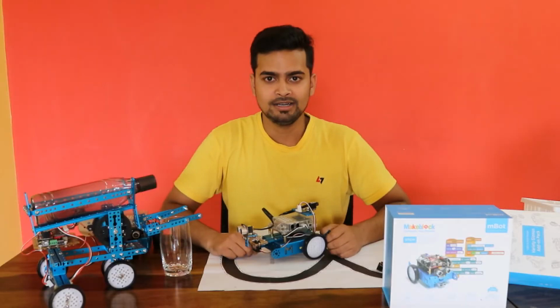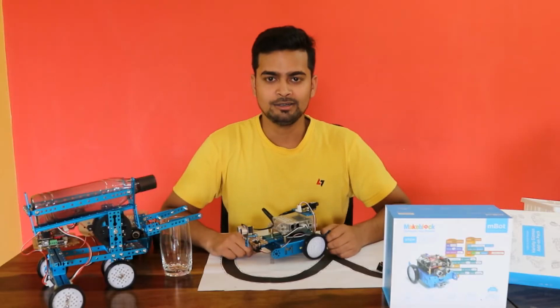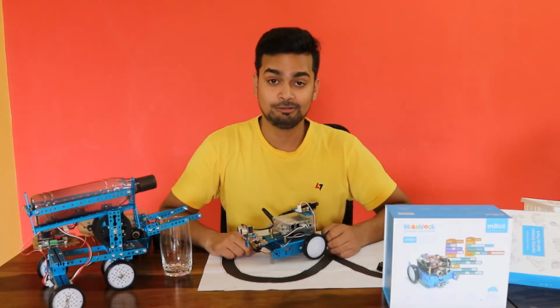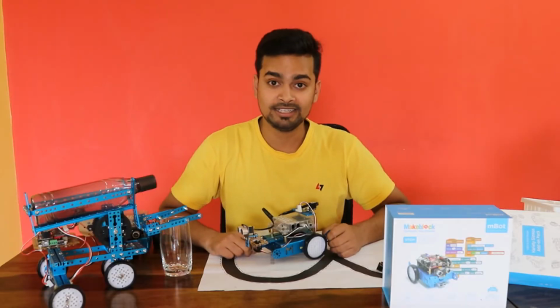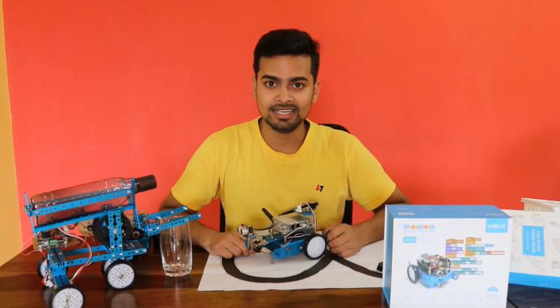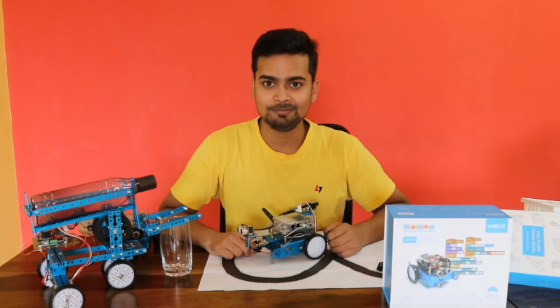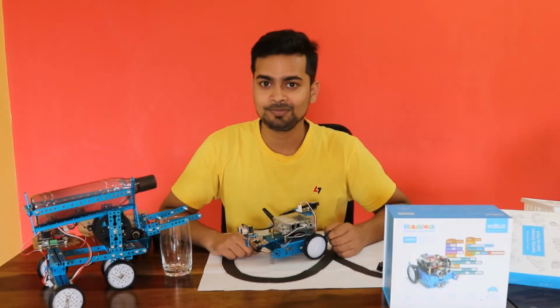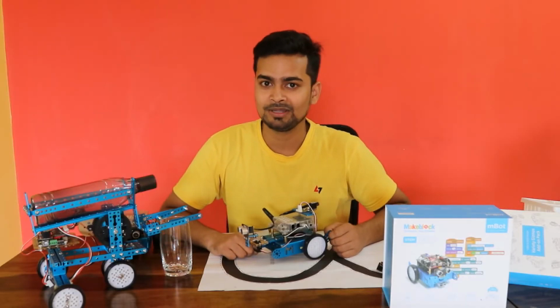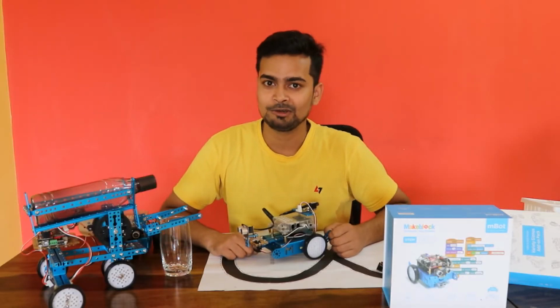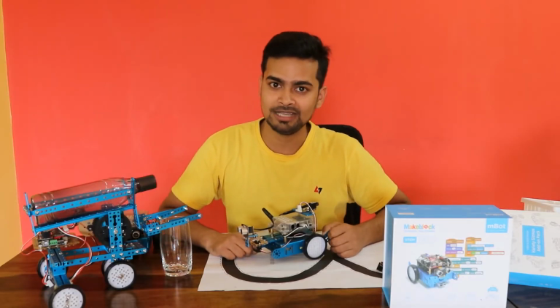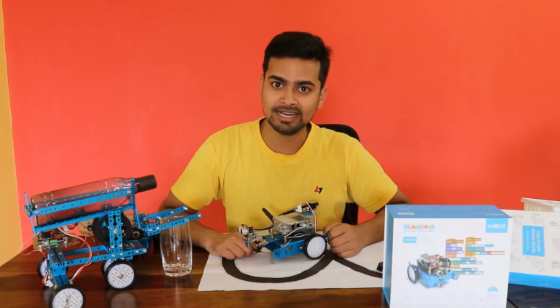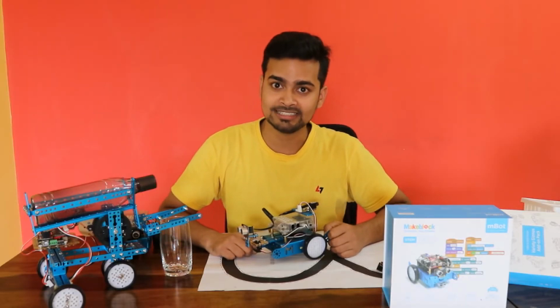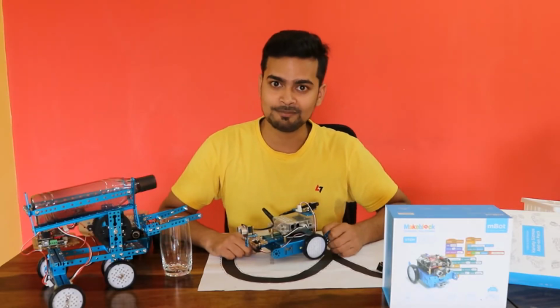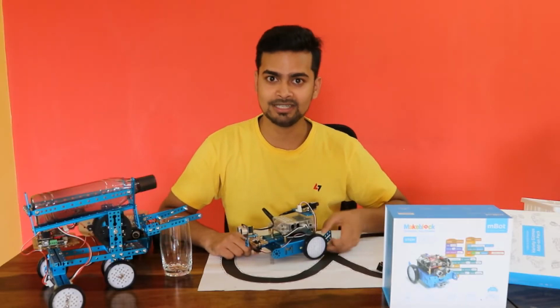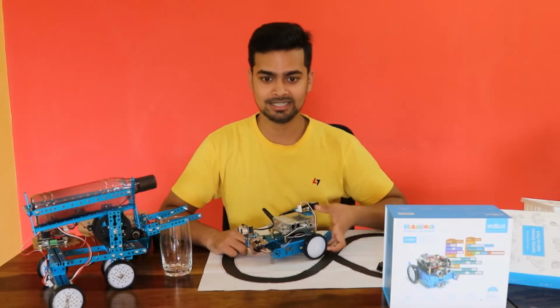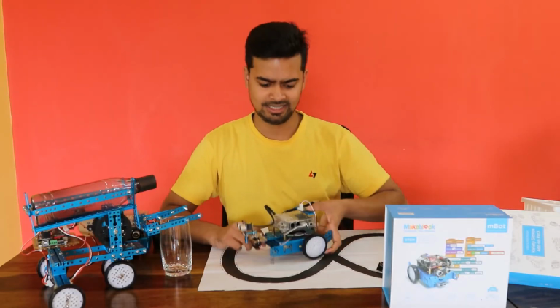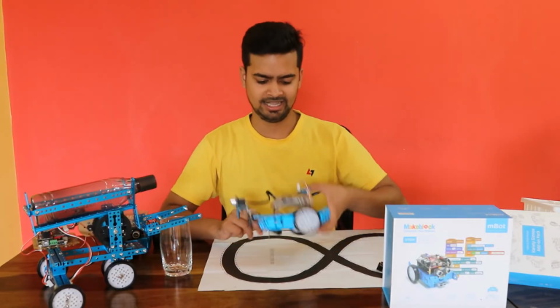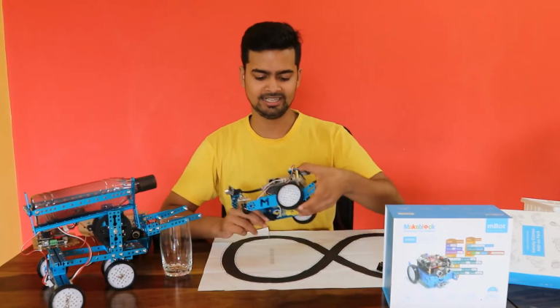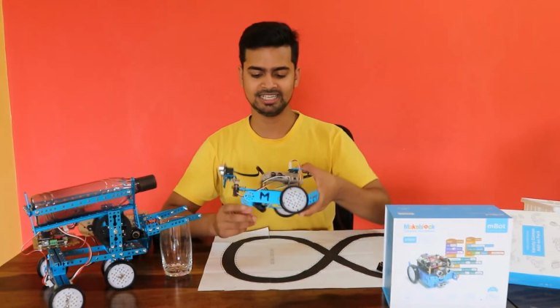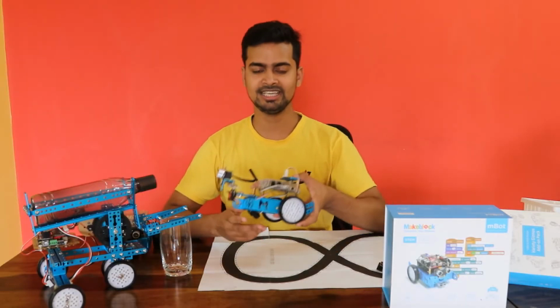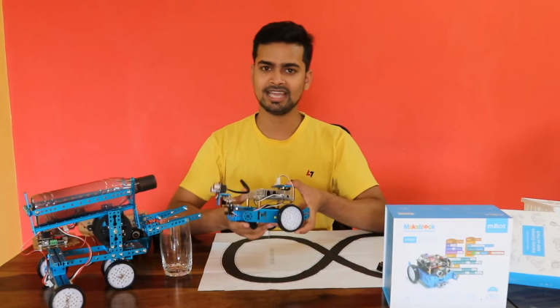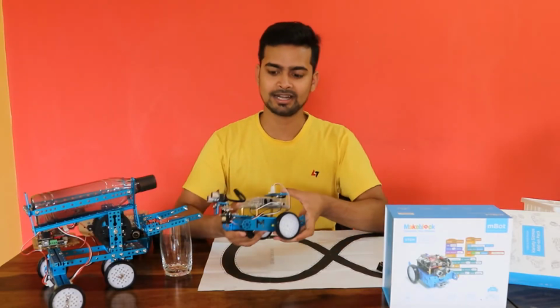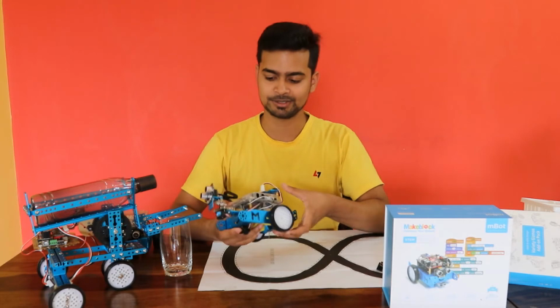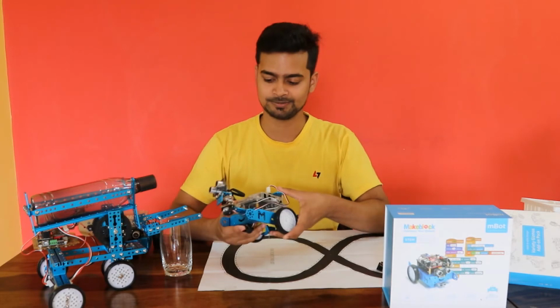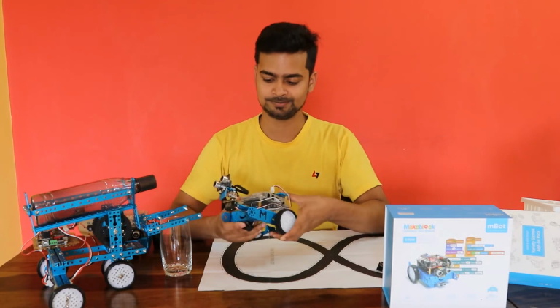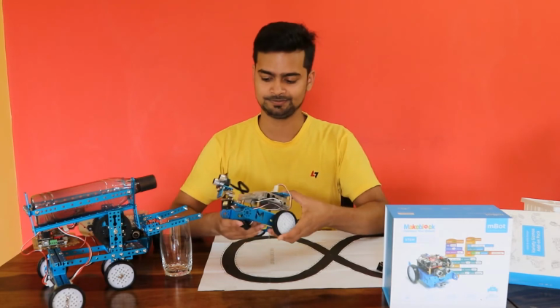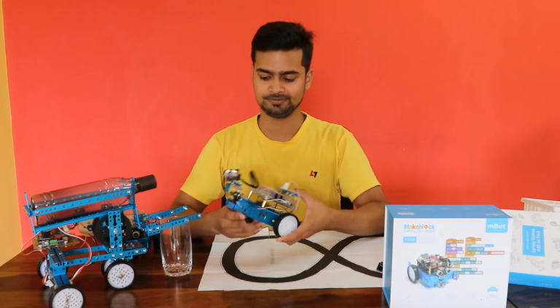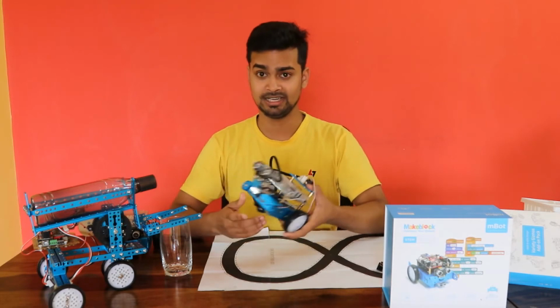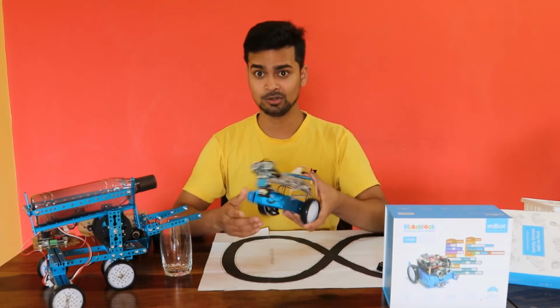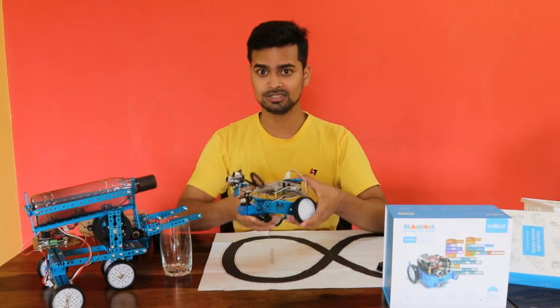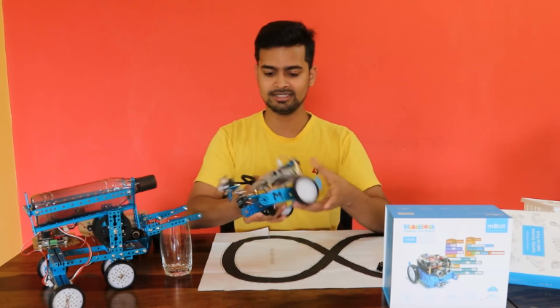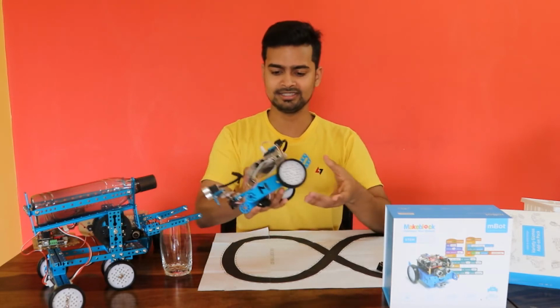Finally, we have assembled the Head Shaking Cat. It looks like this.